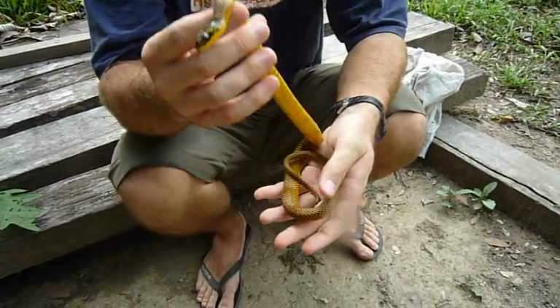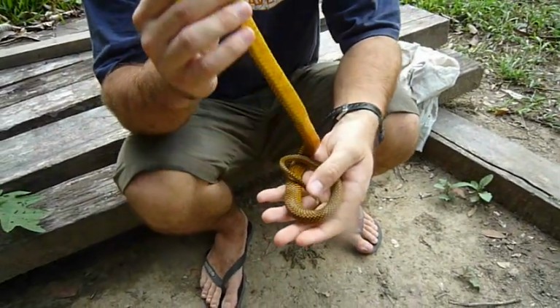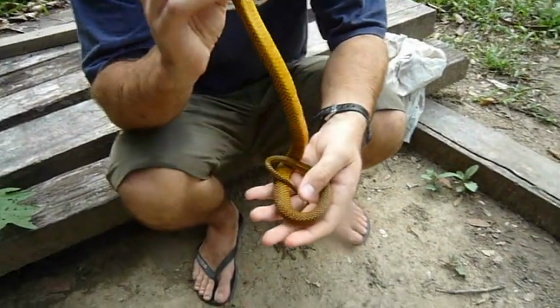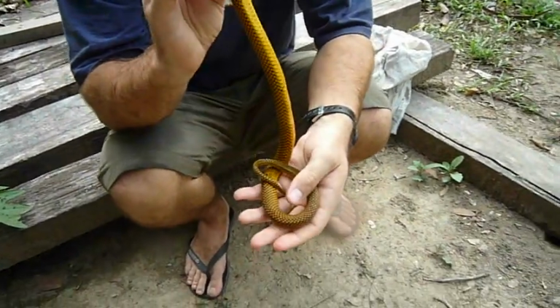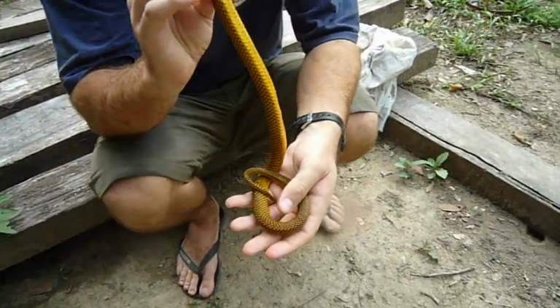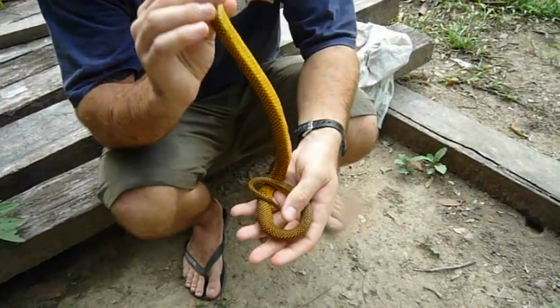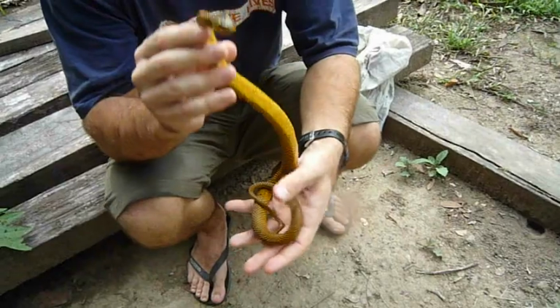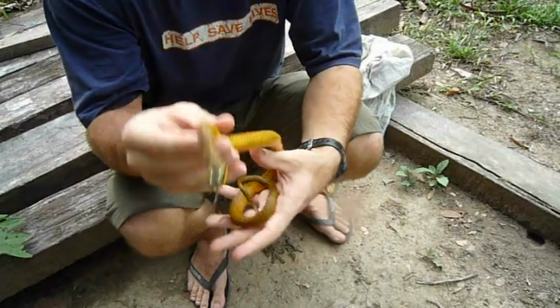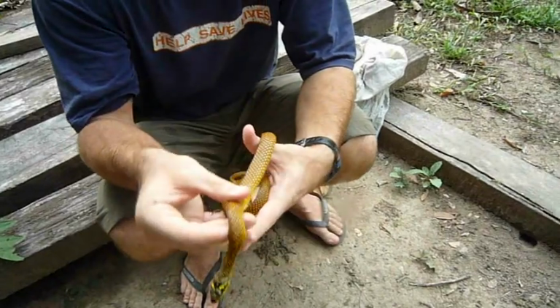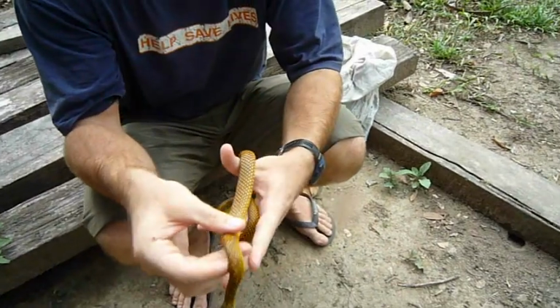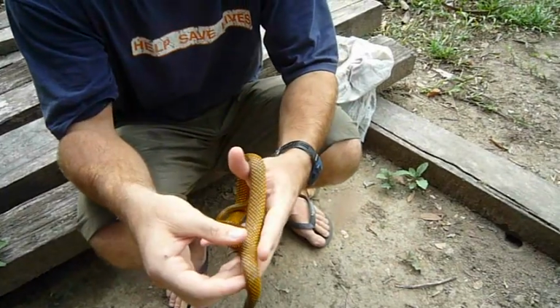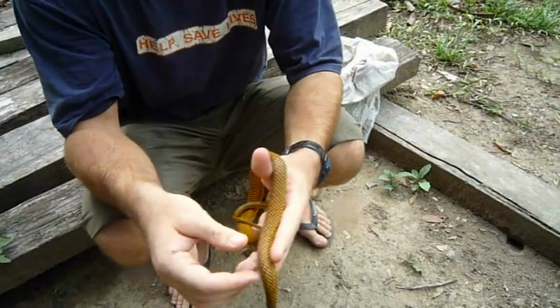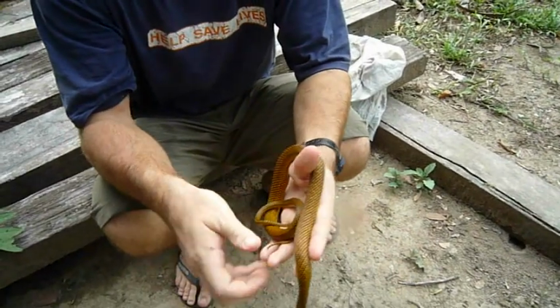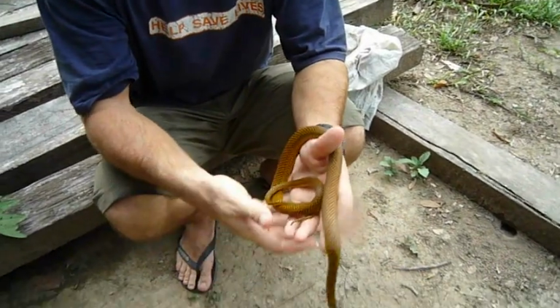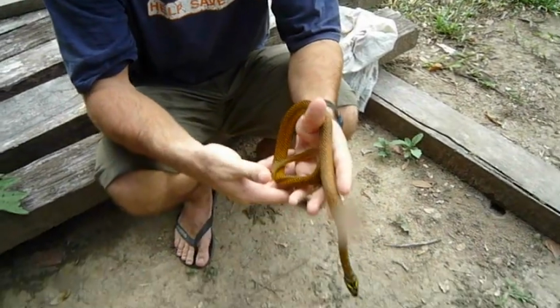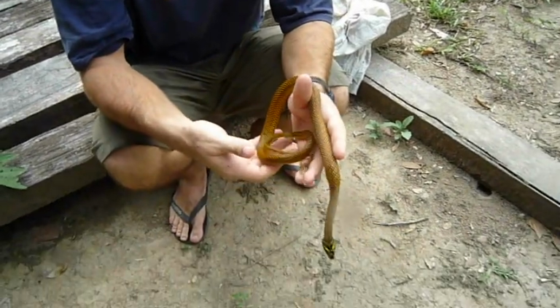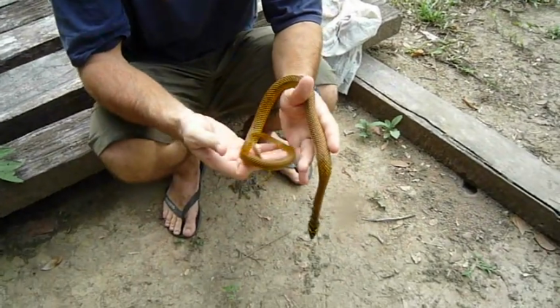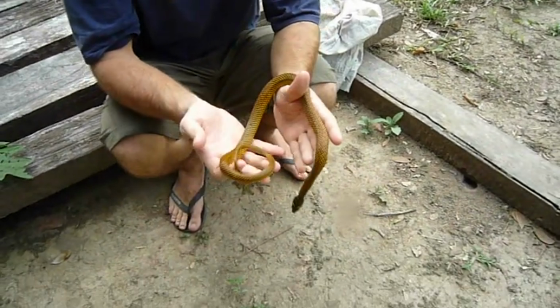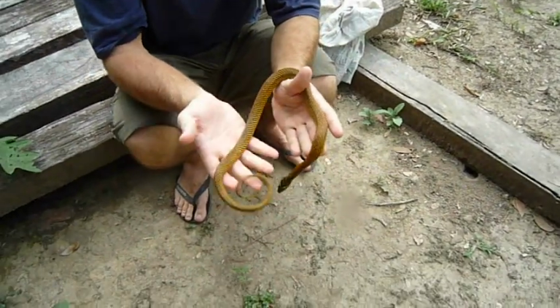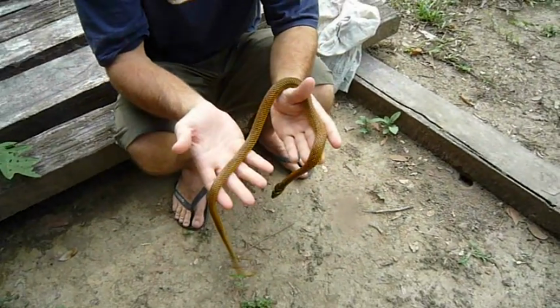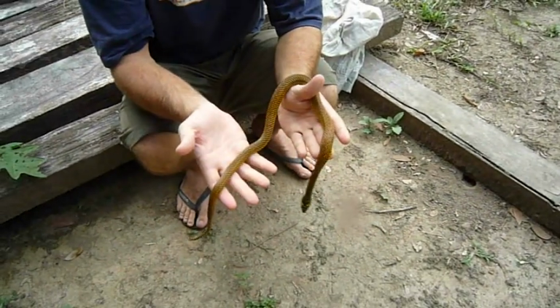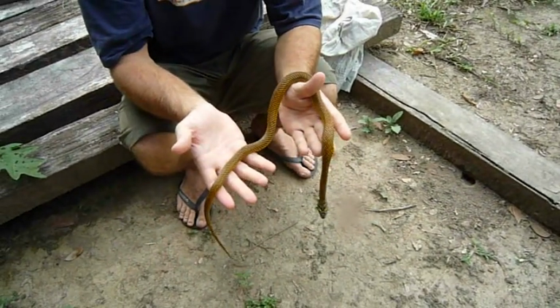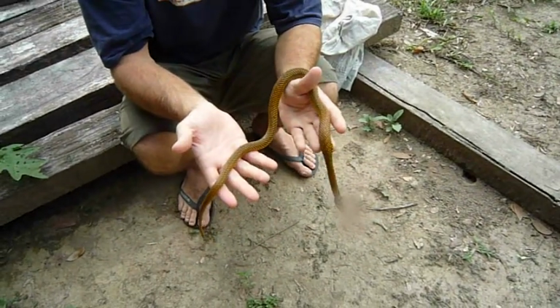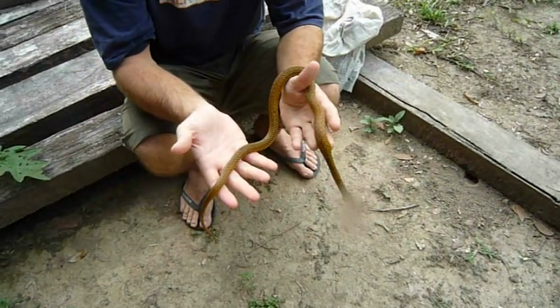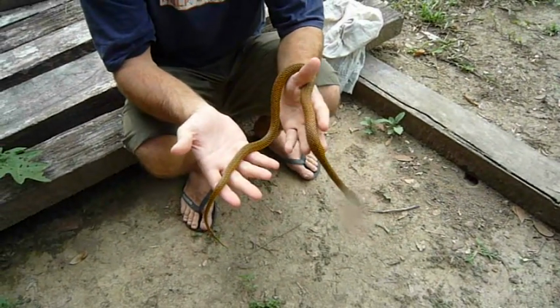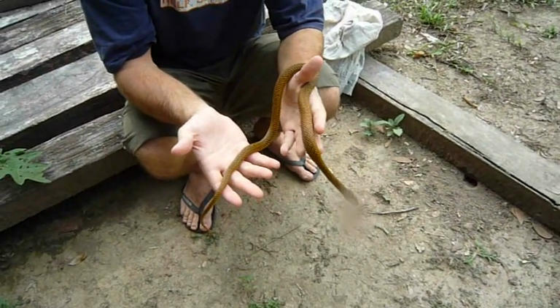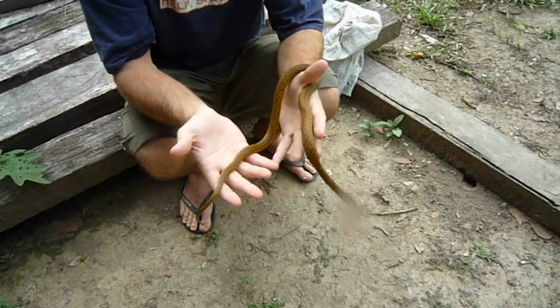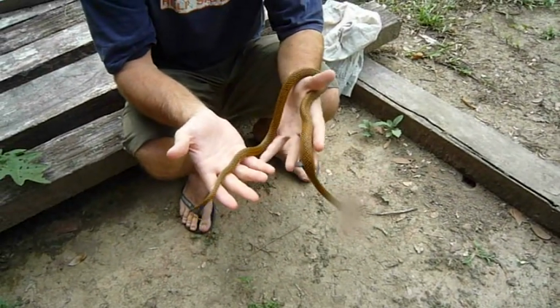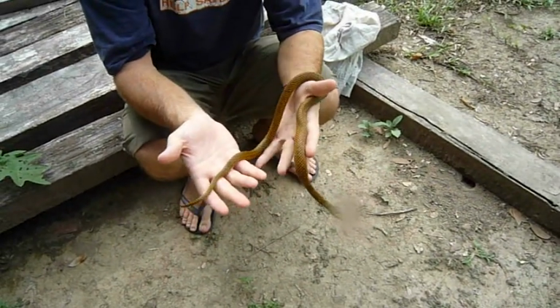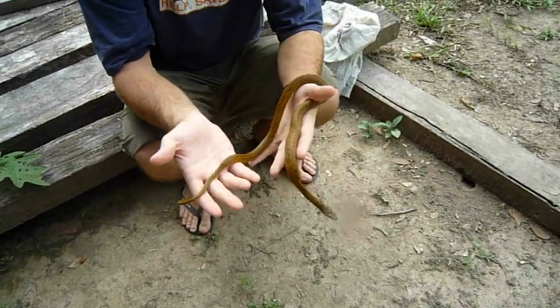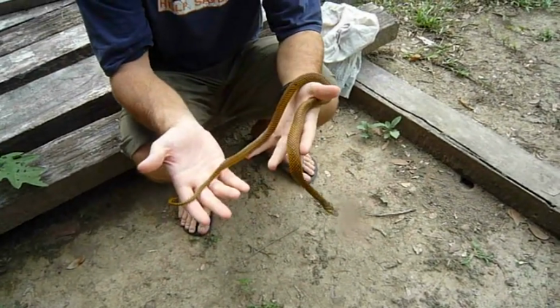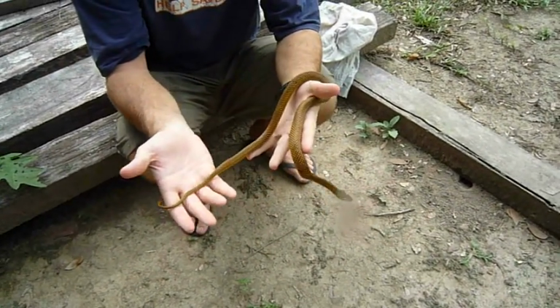Sometimes they're green. This one's a really pretty yellow and I wanted to show it to you before we let it go today.